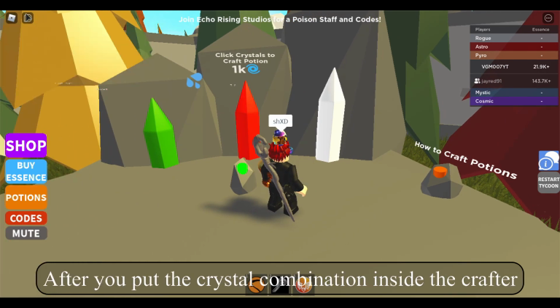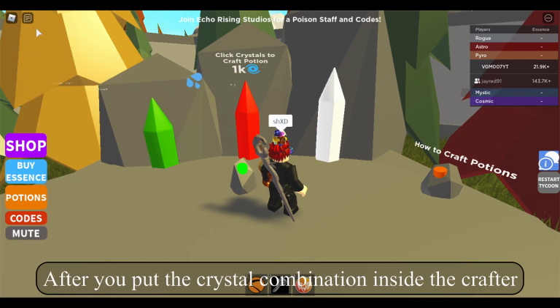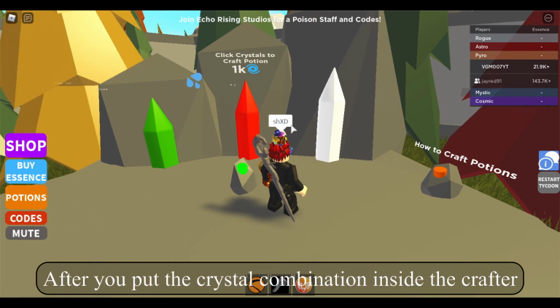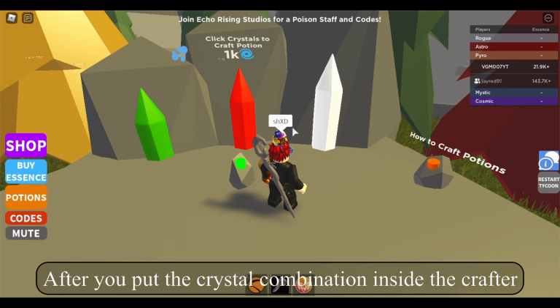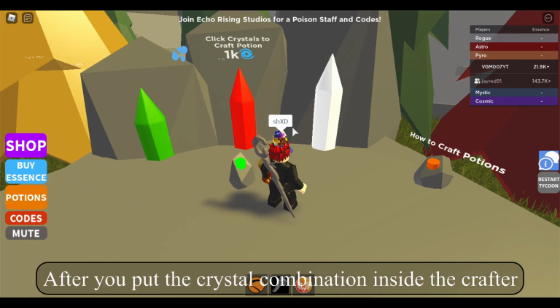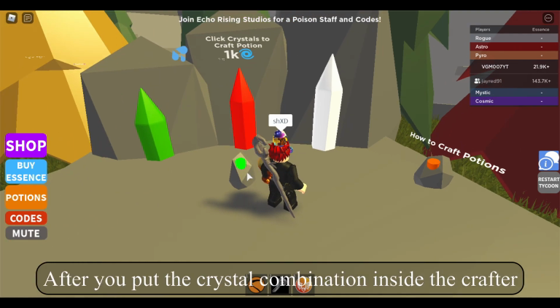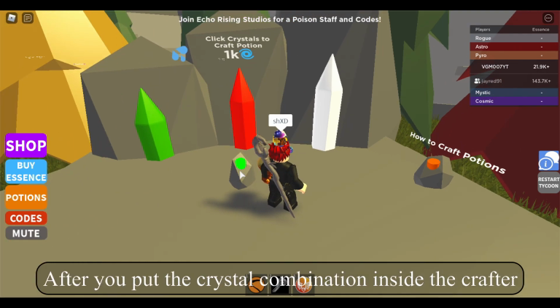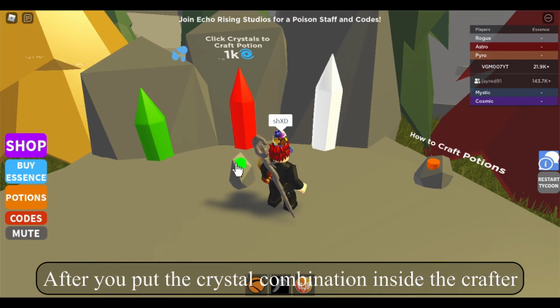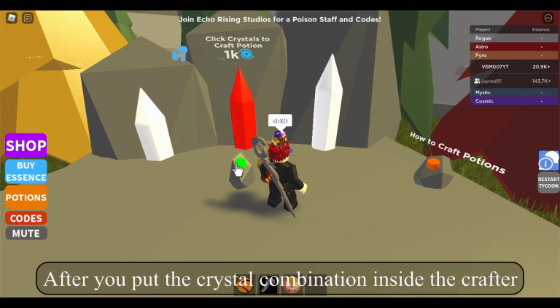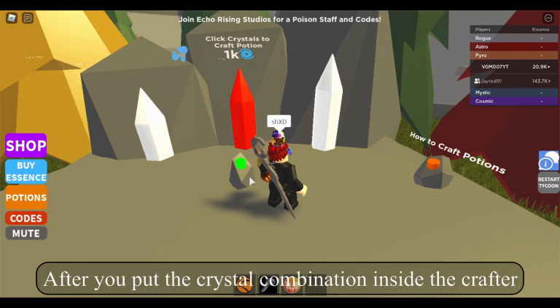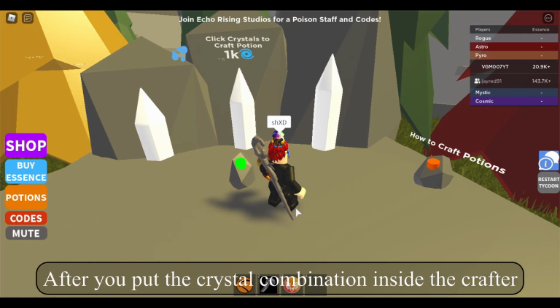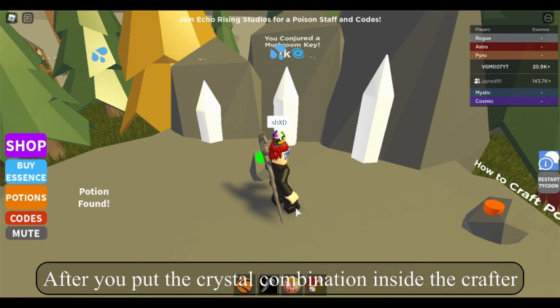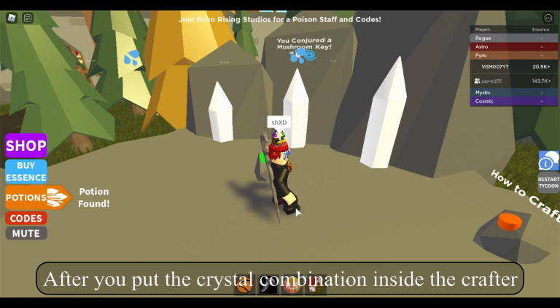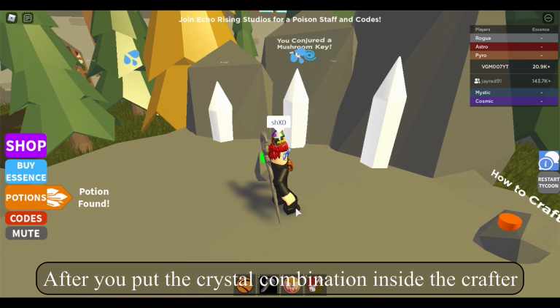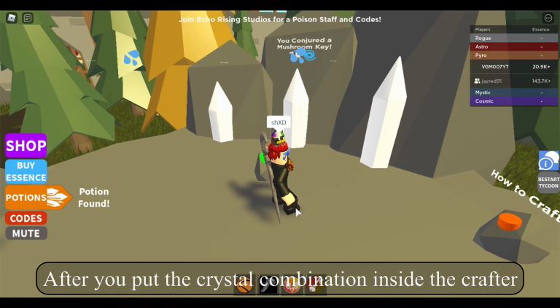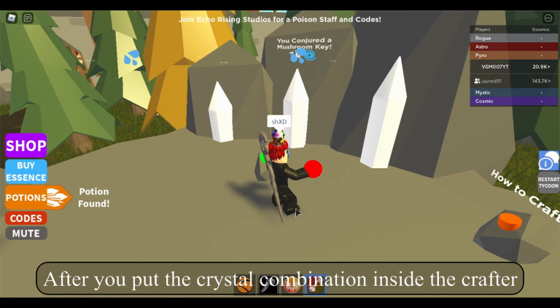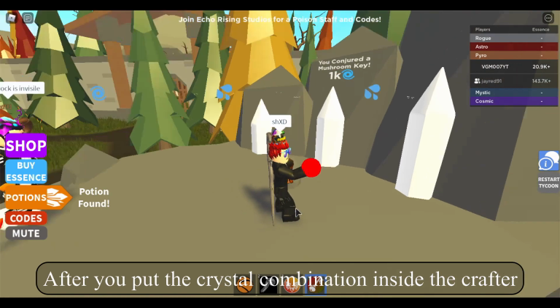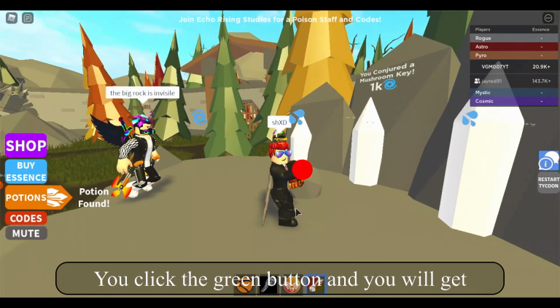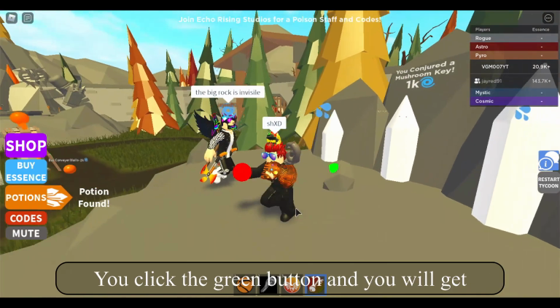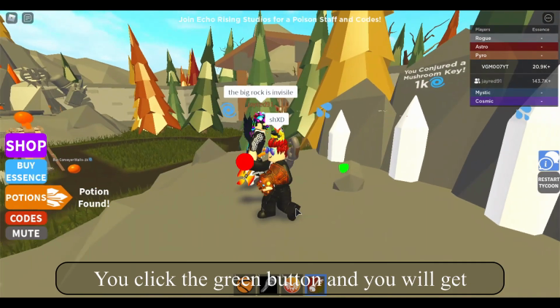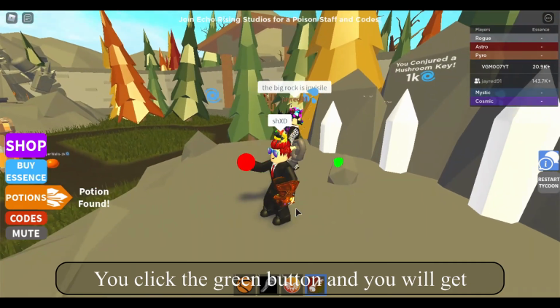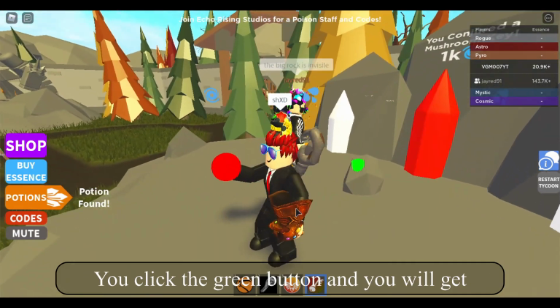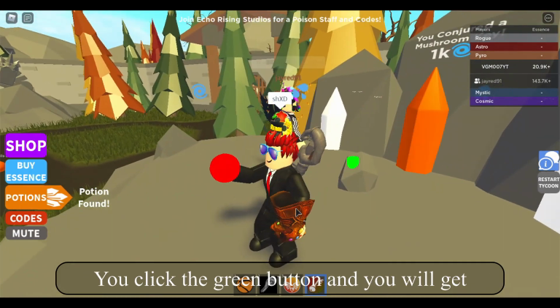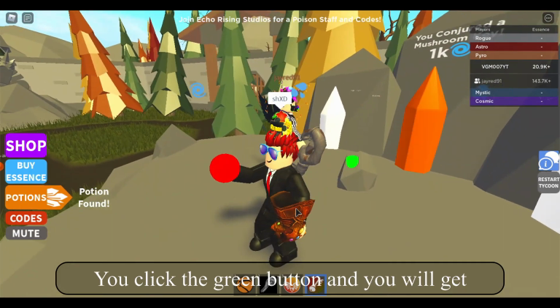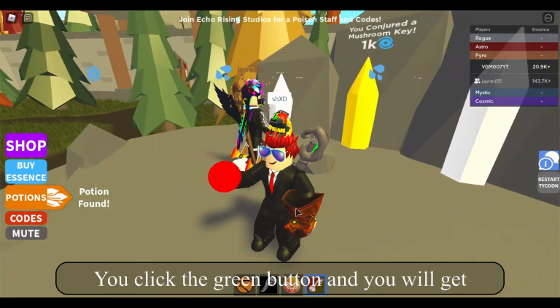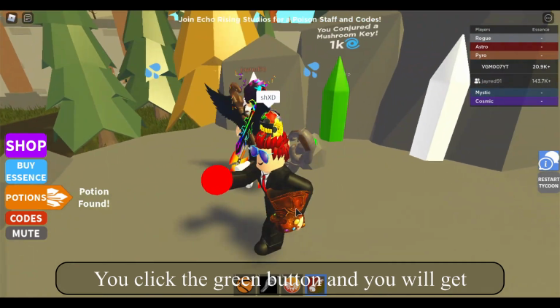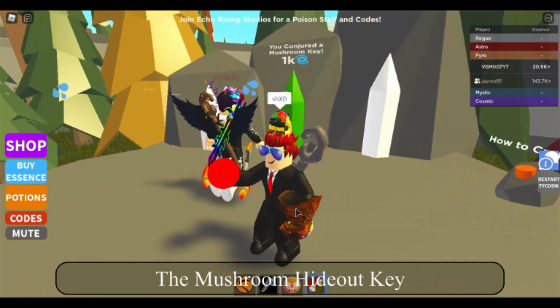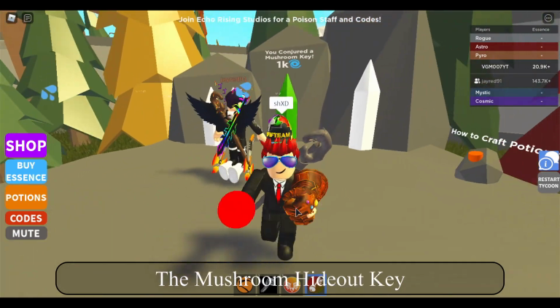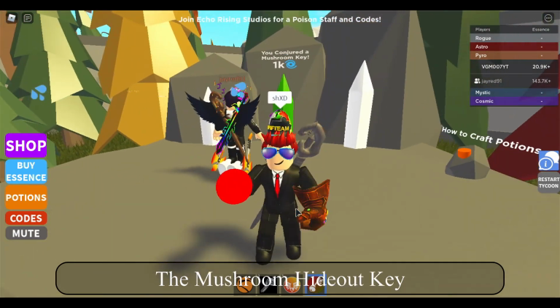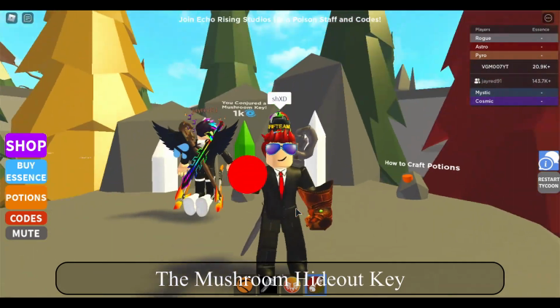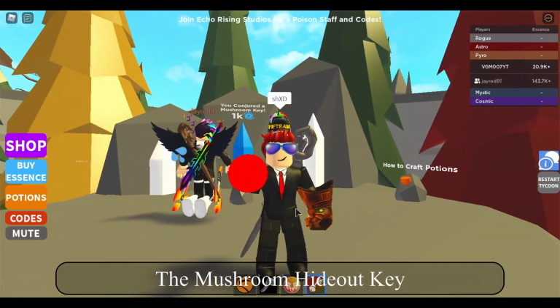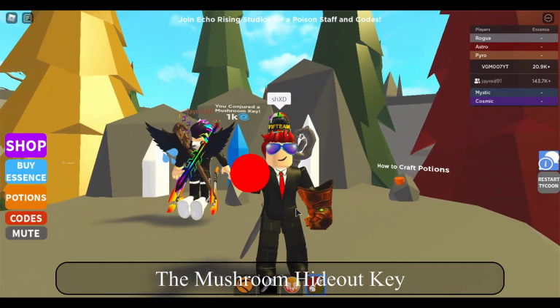After you put the crystal combination inside the crafter, you click the green button and you will get the mushroom hideout key.